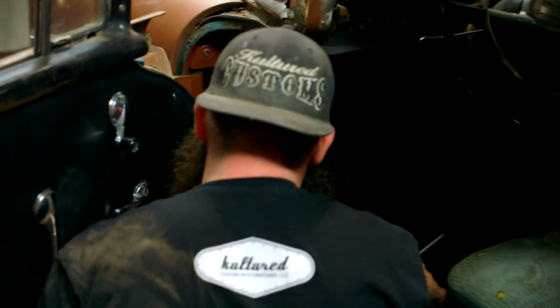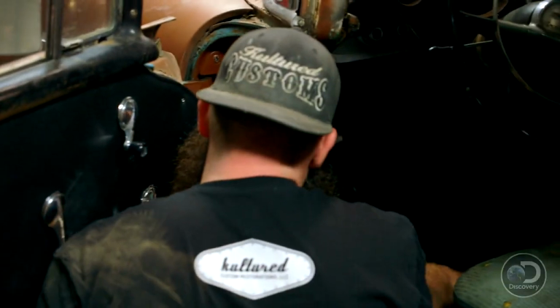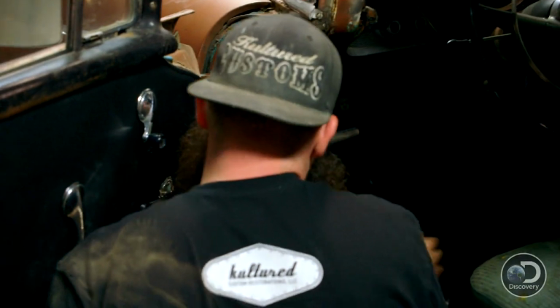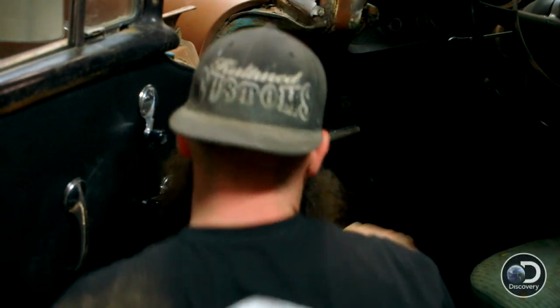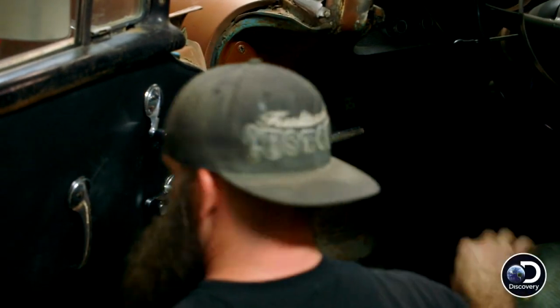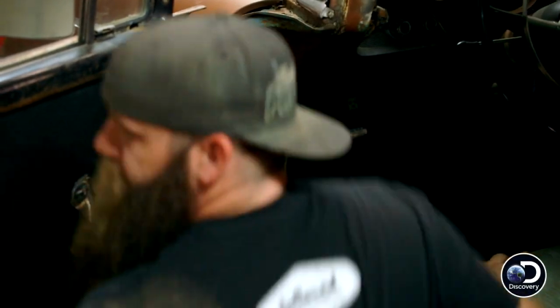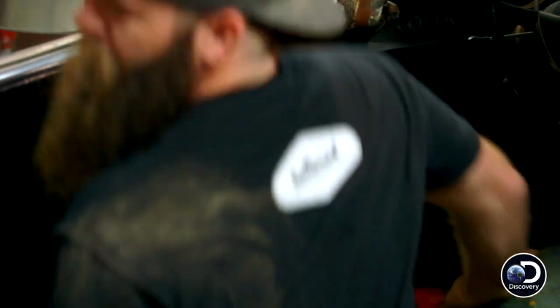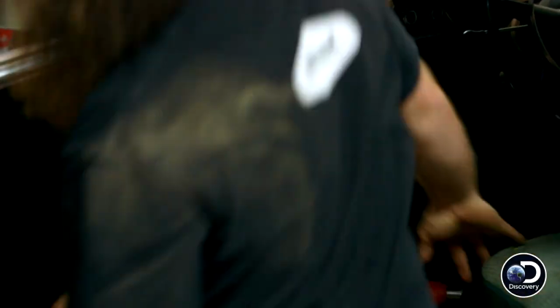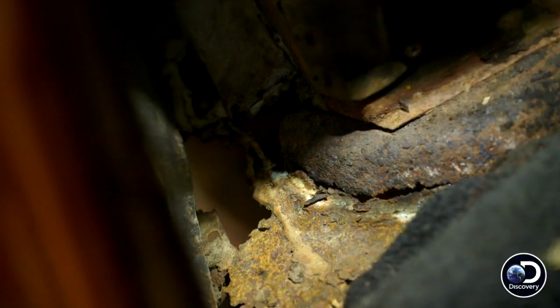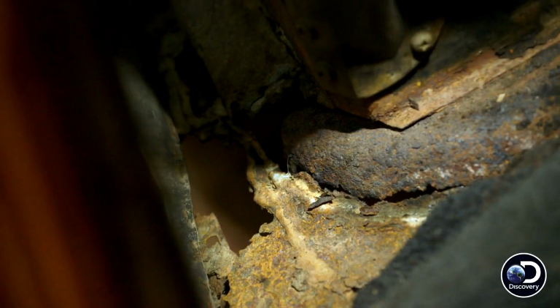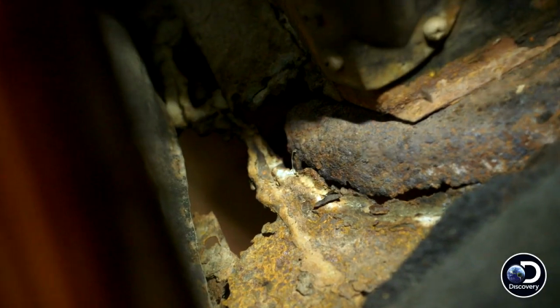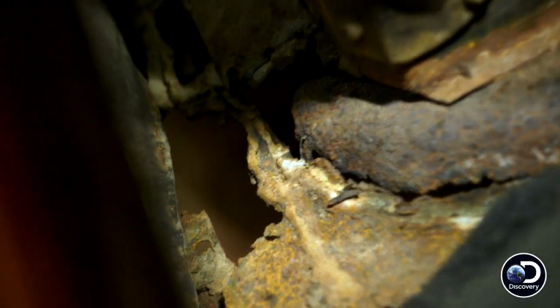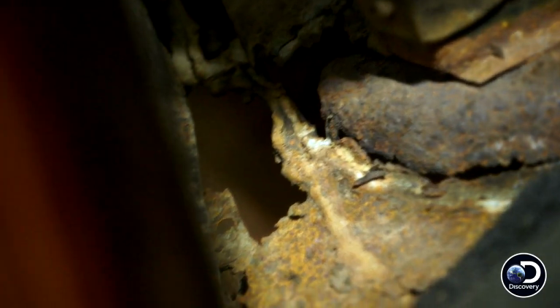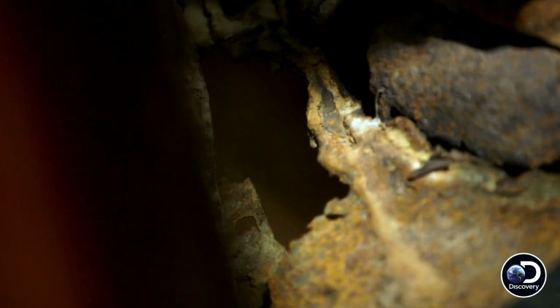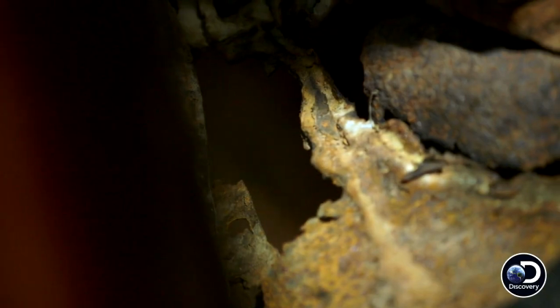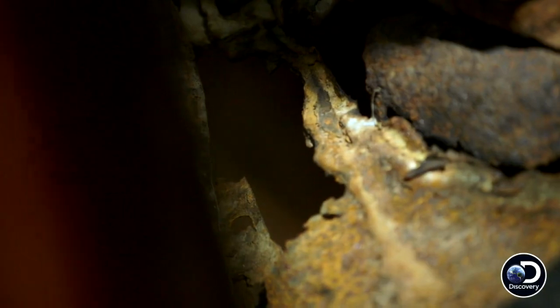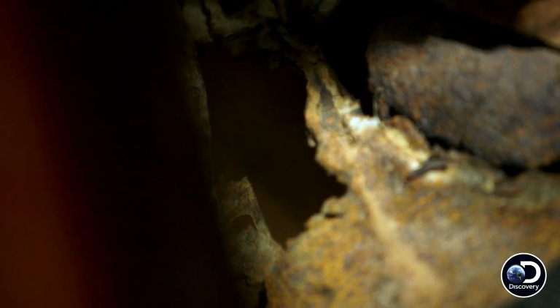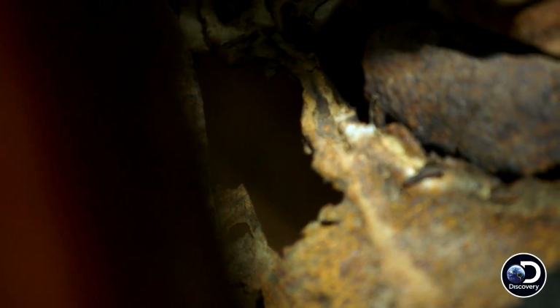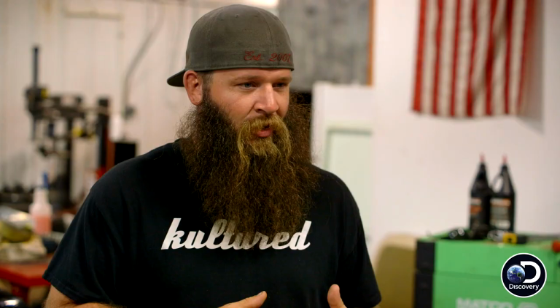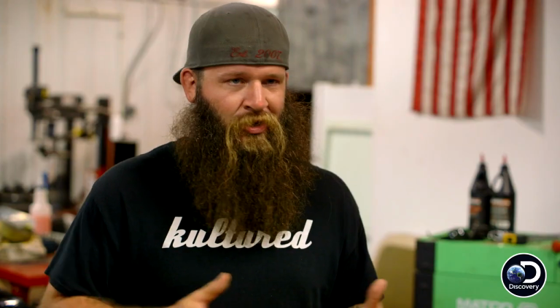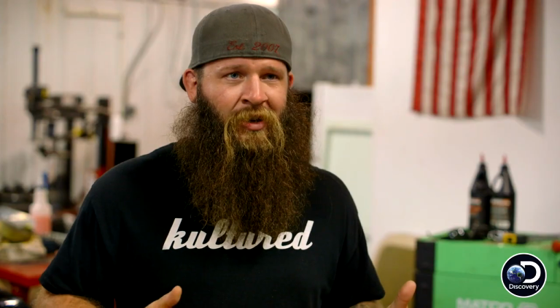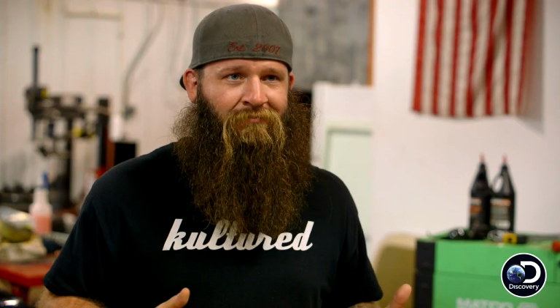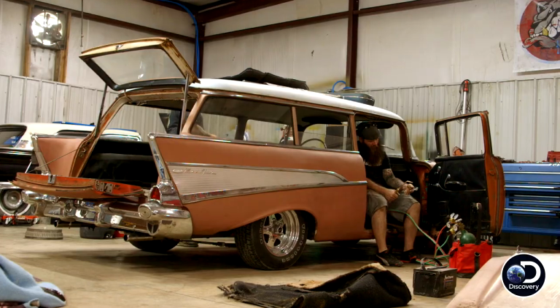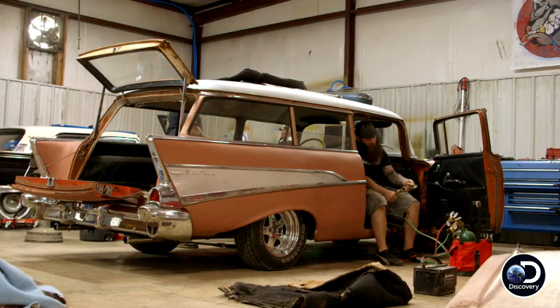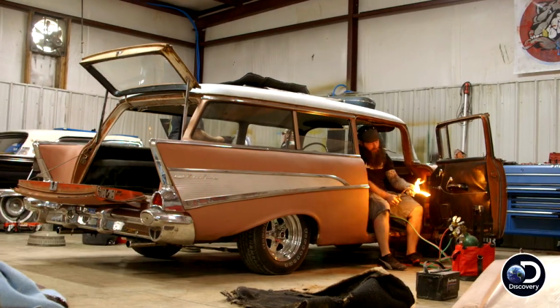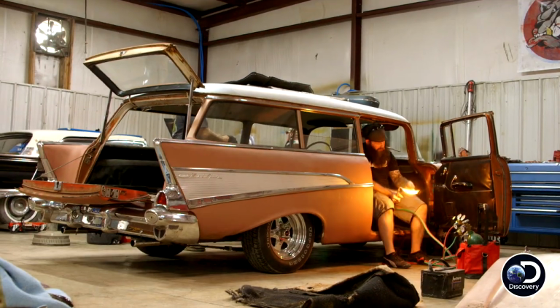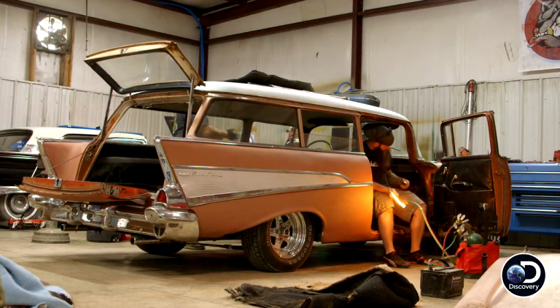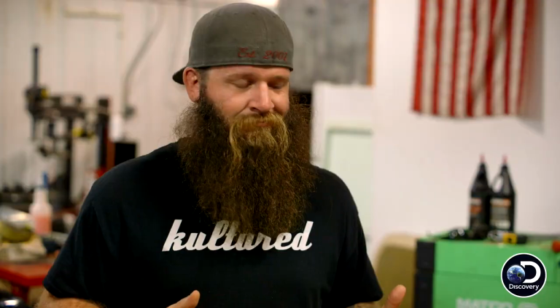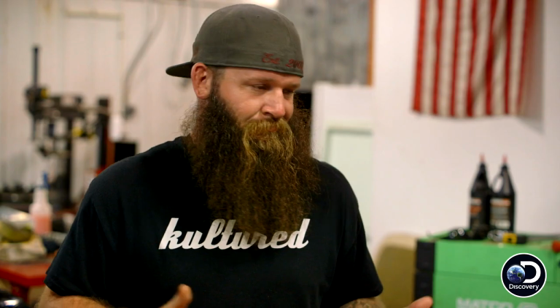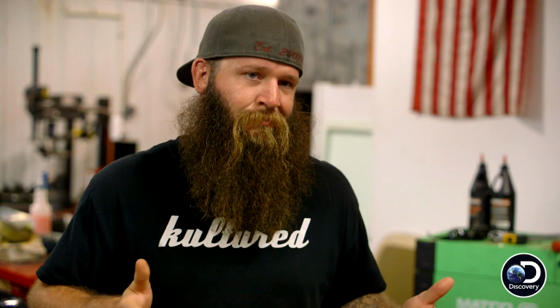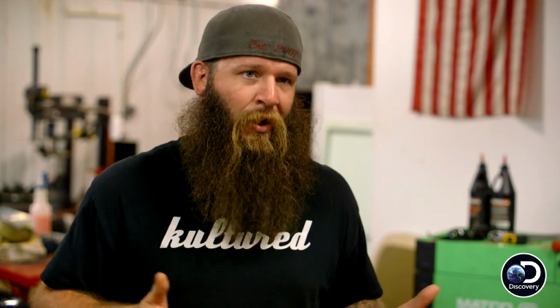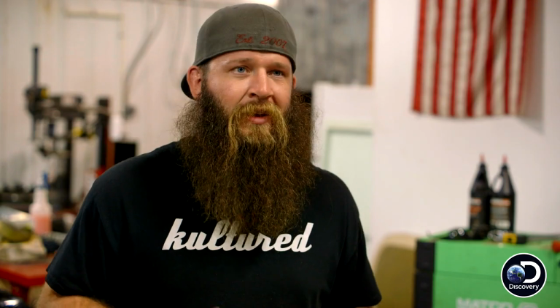When there's so much rust that you can't hammer it, break it, or turn it — burn it.